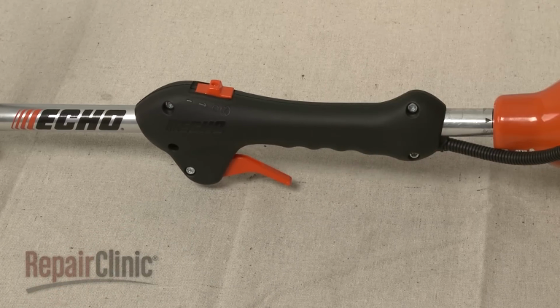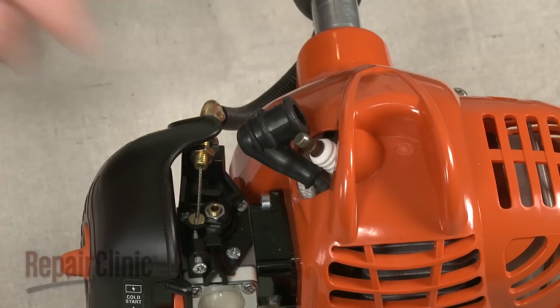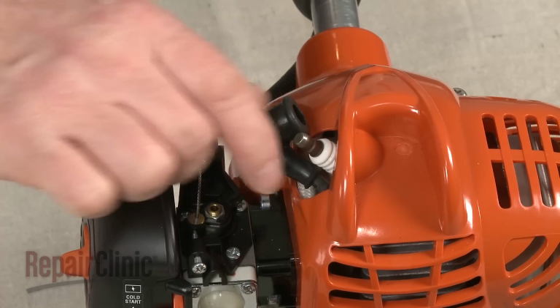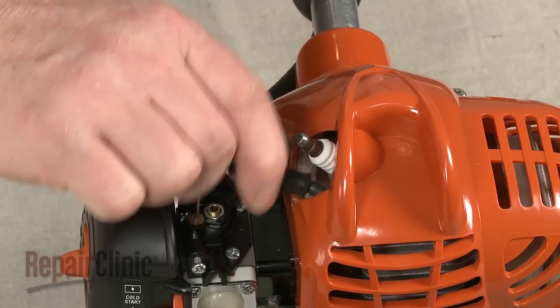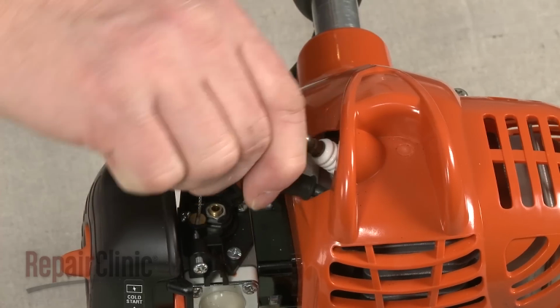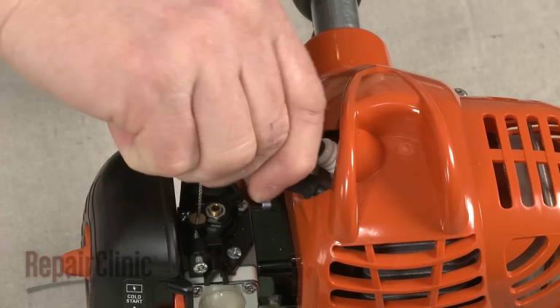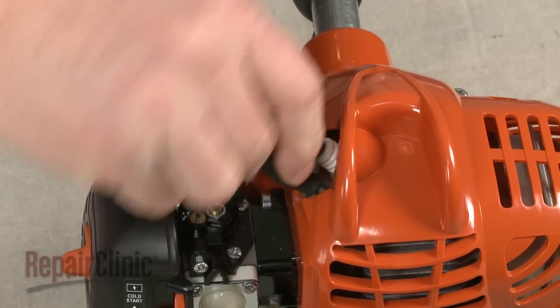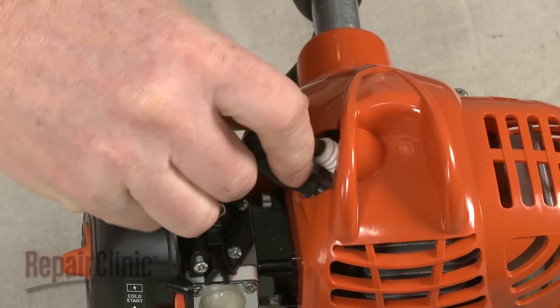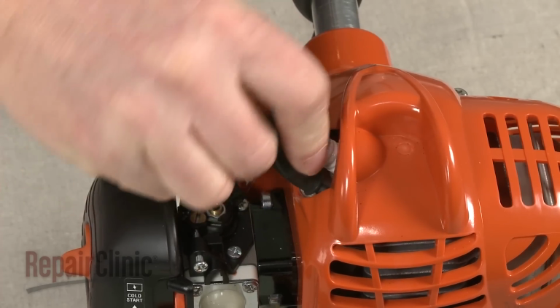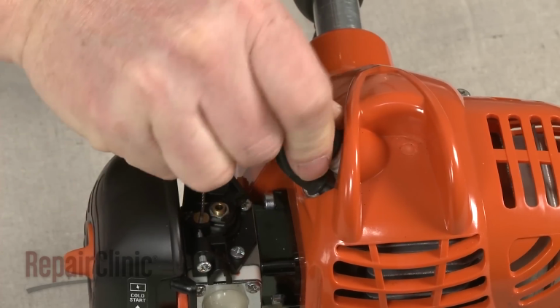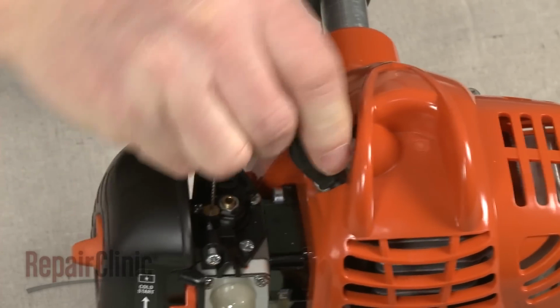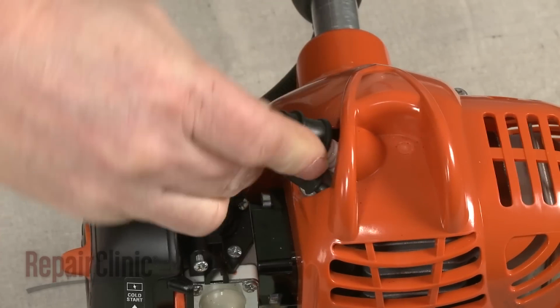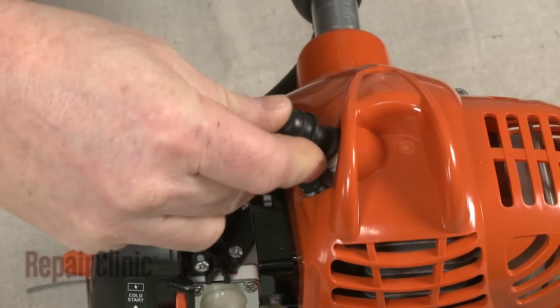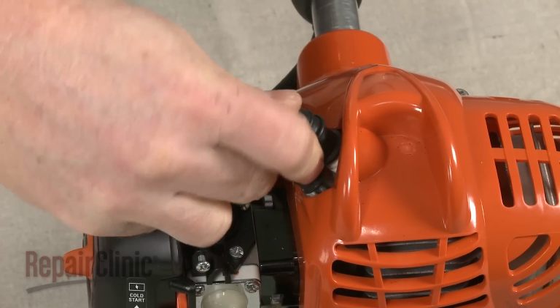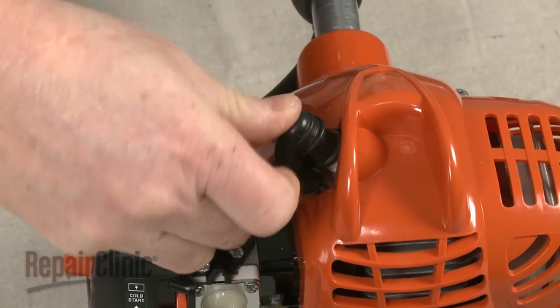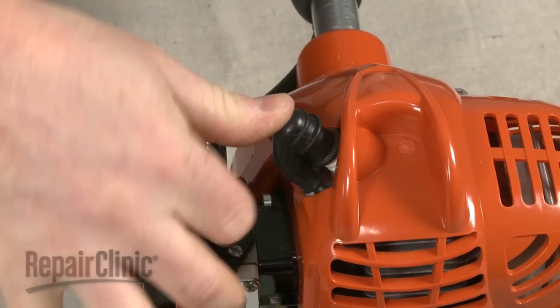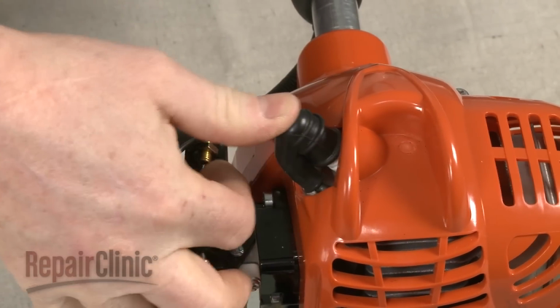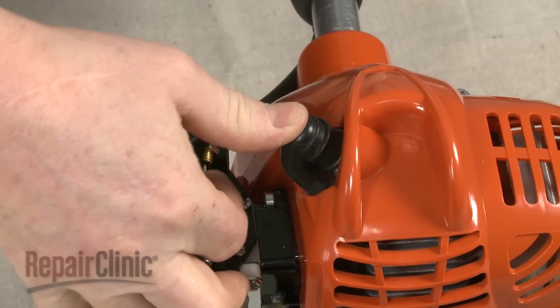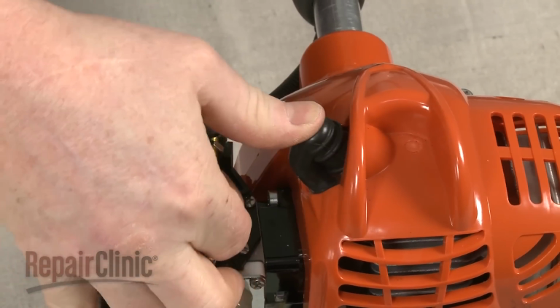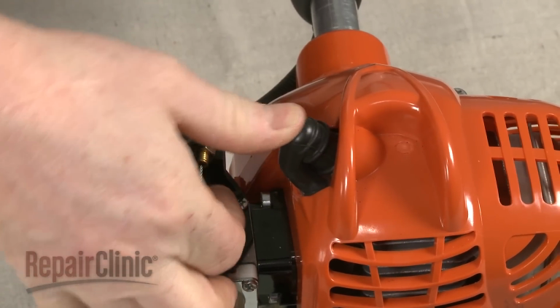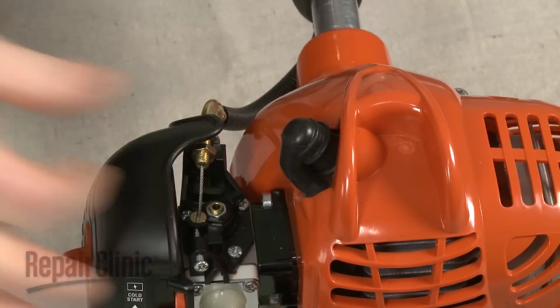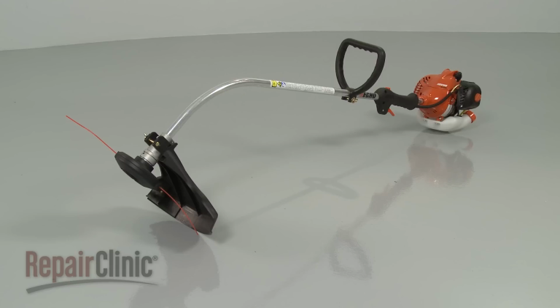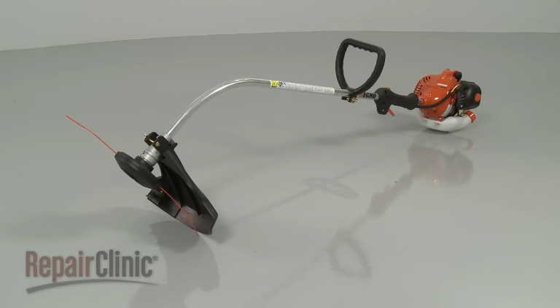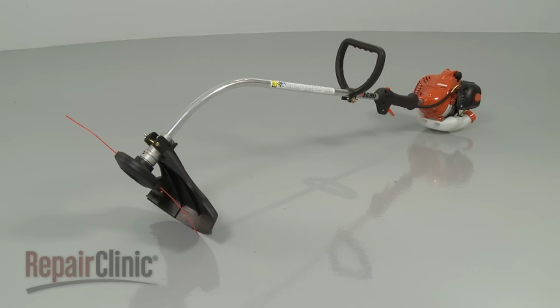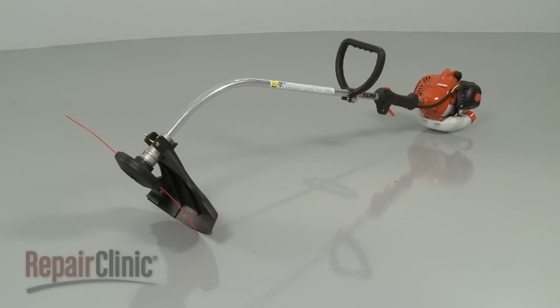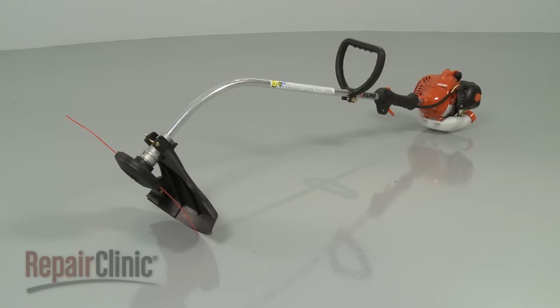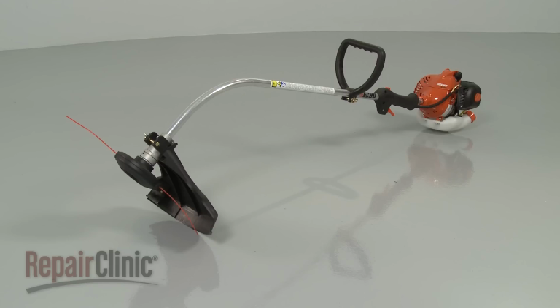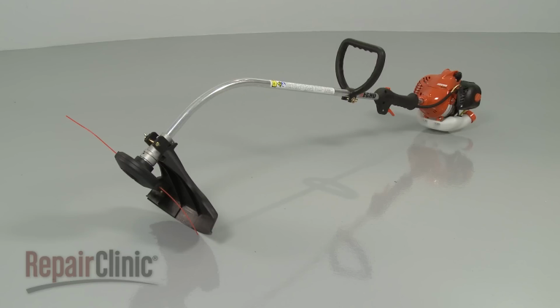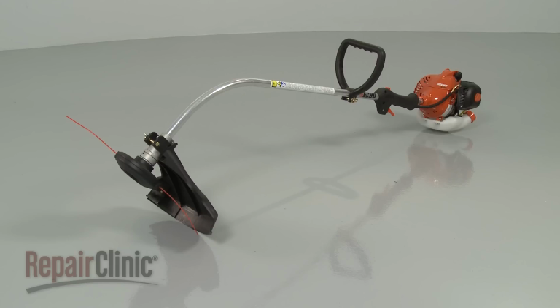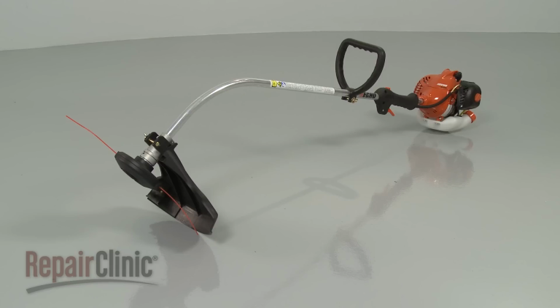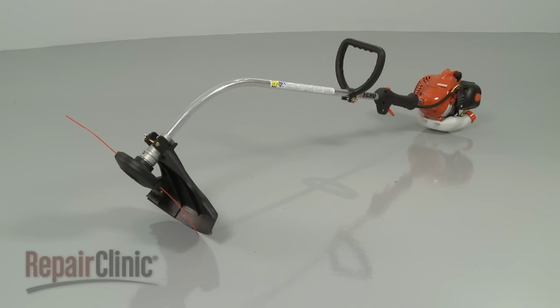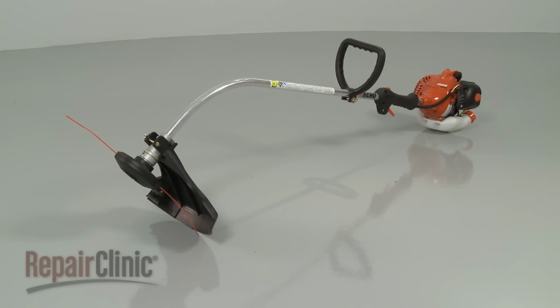Clean out any excess soap from the boot. Then attach it to the spark plug and your string trimmer should be ready for use.